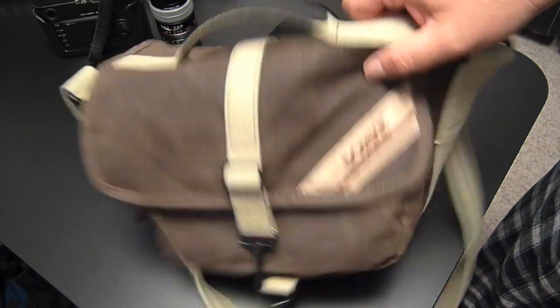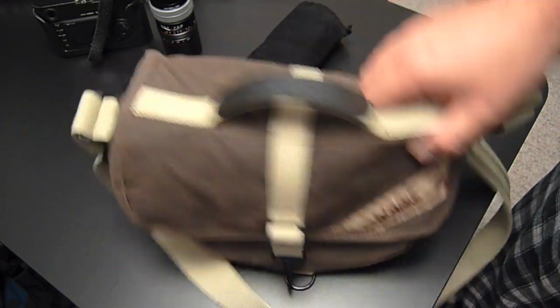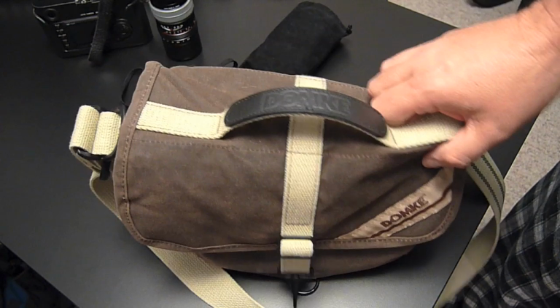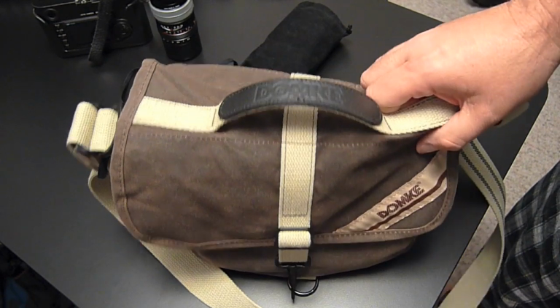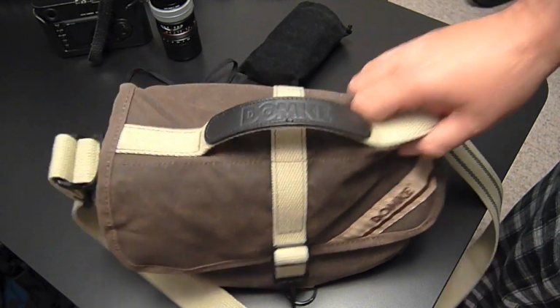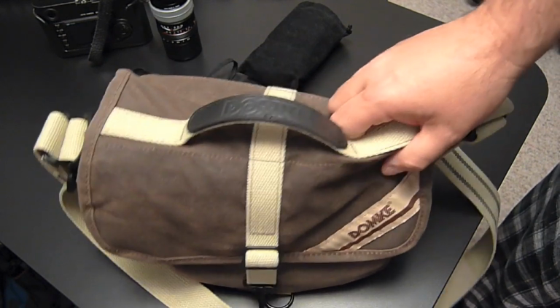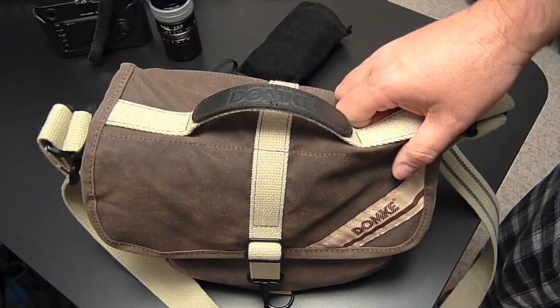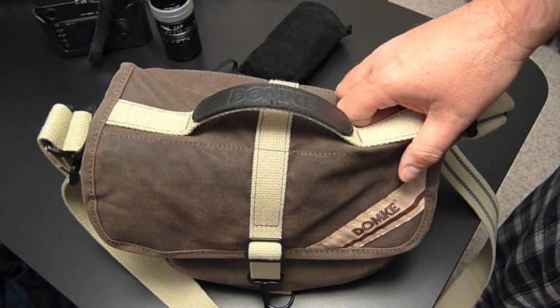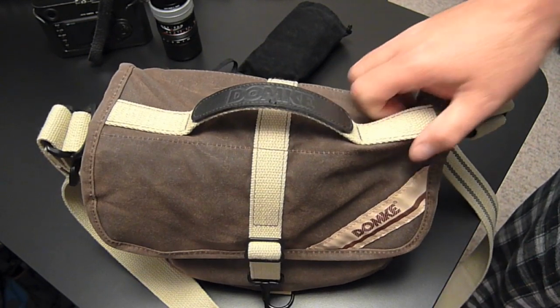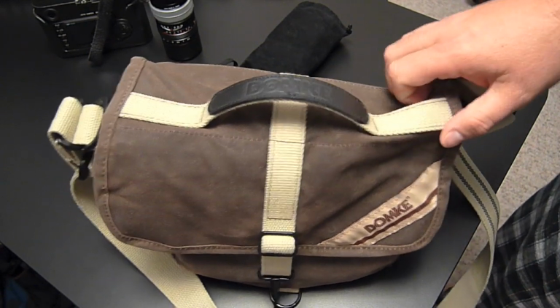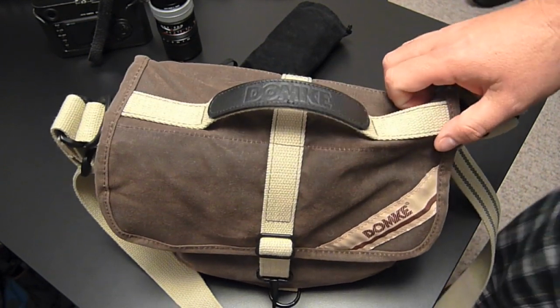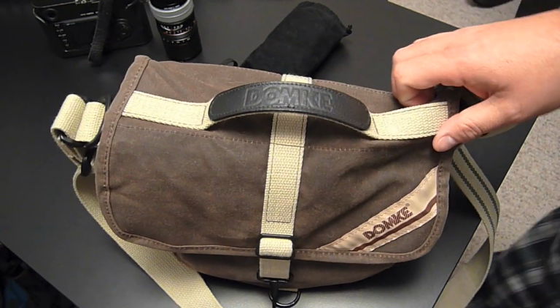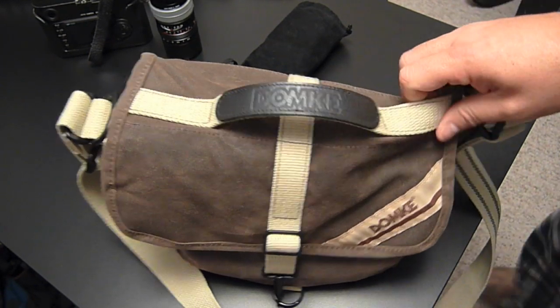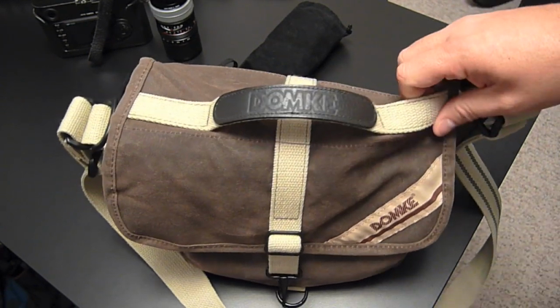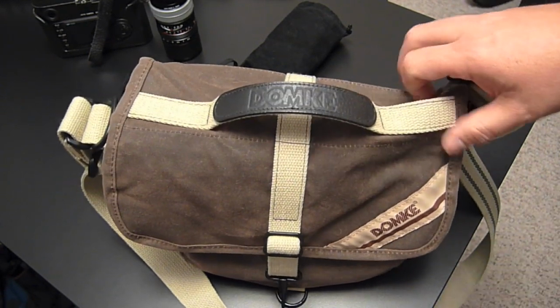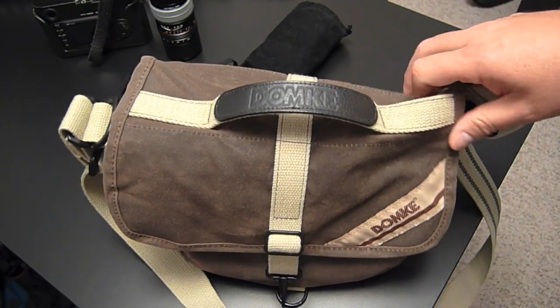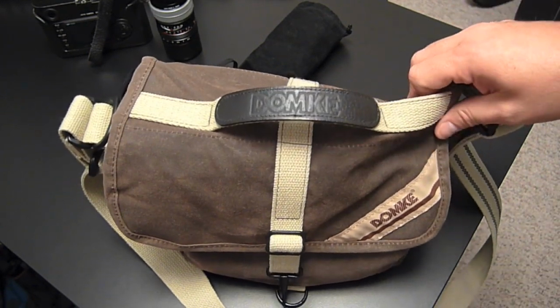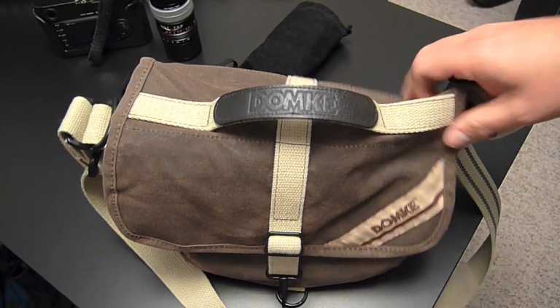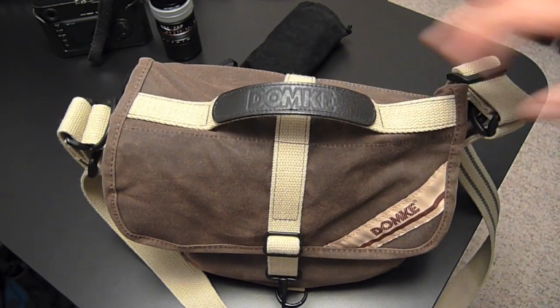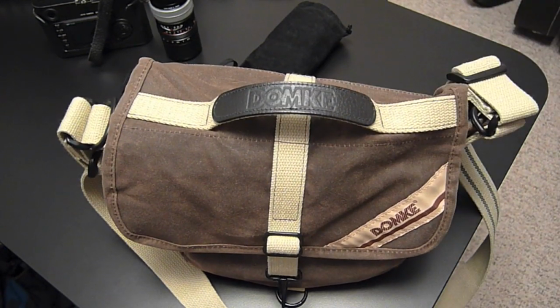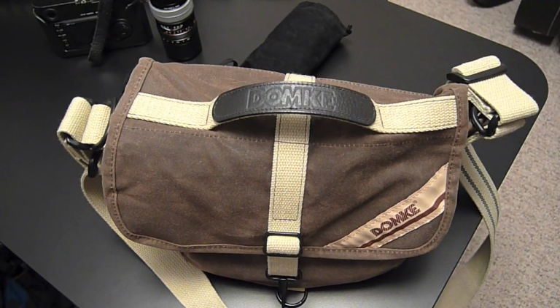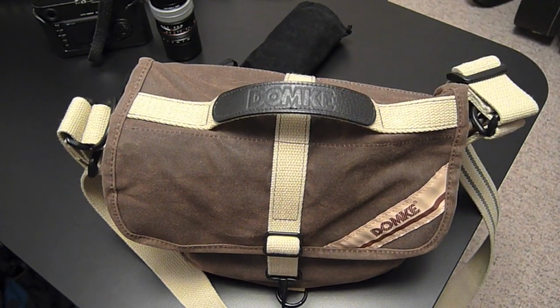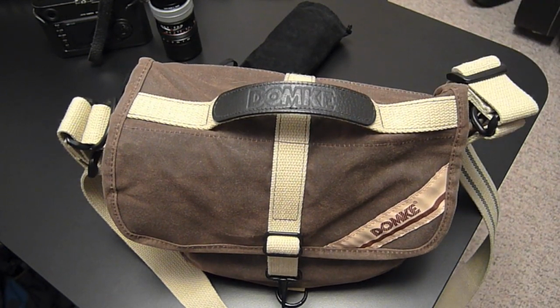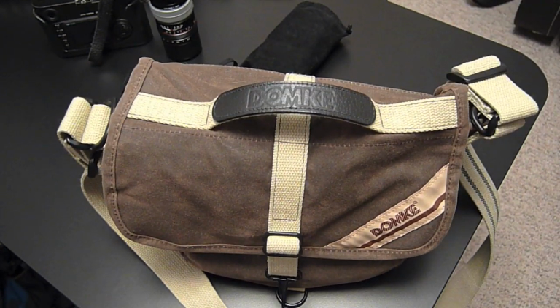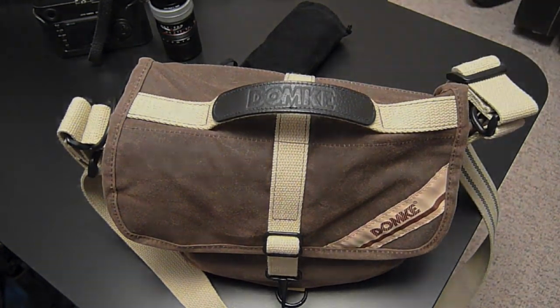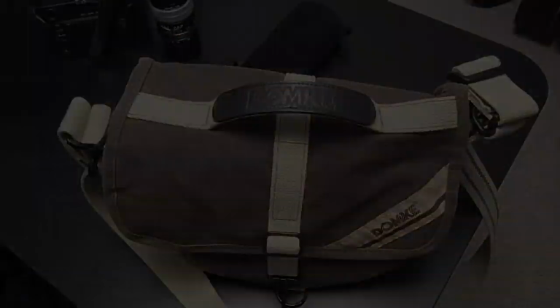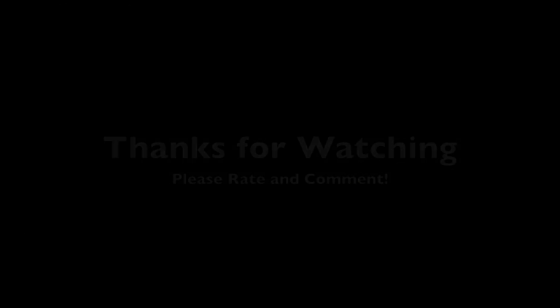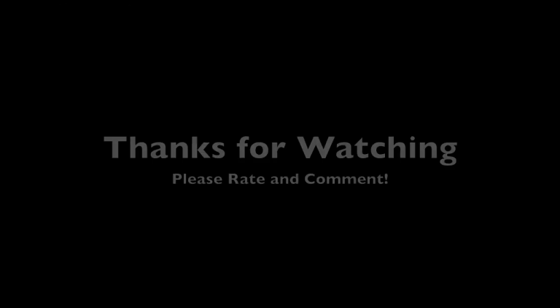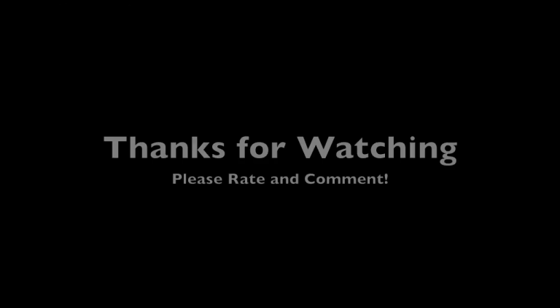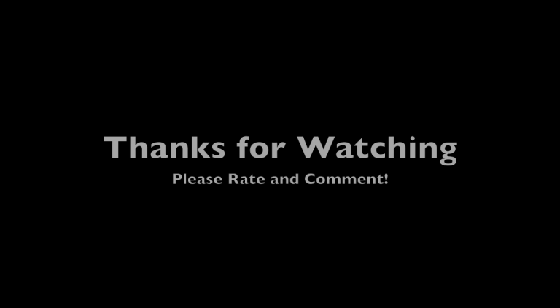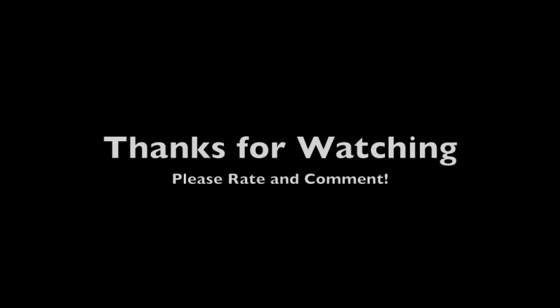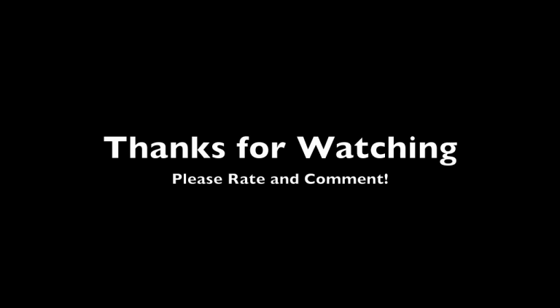So there you have it. I hope that's helpful. Keep watching. Thank you.